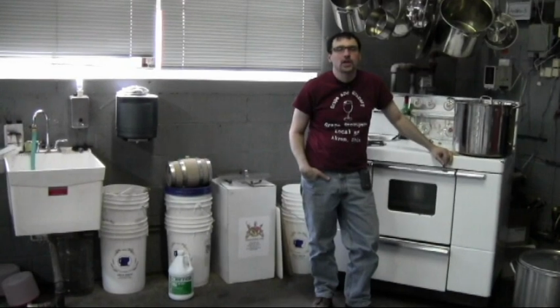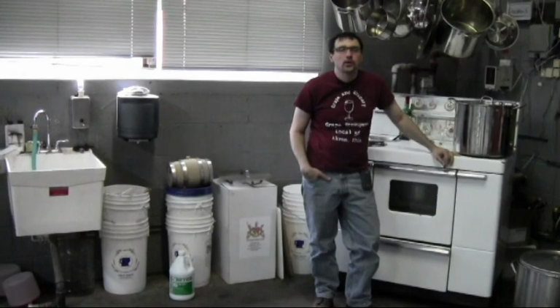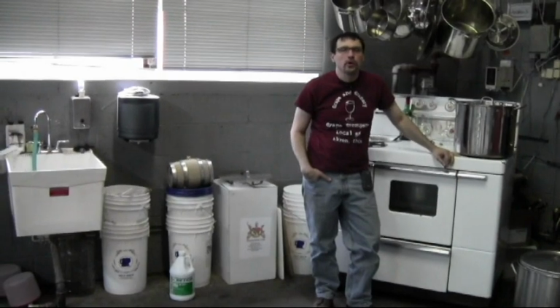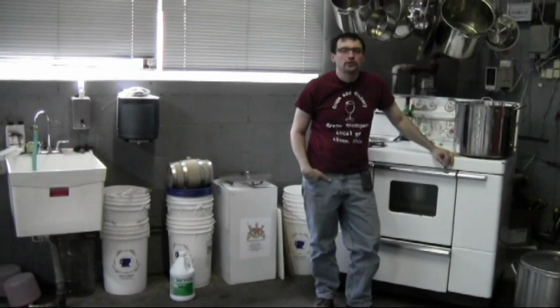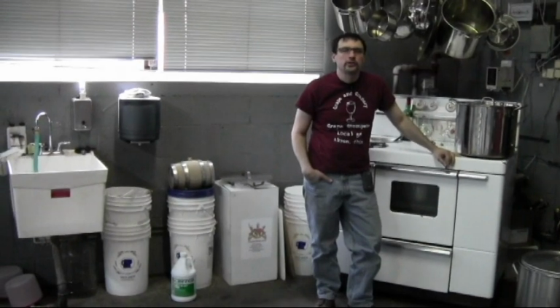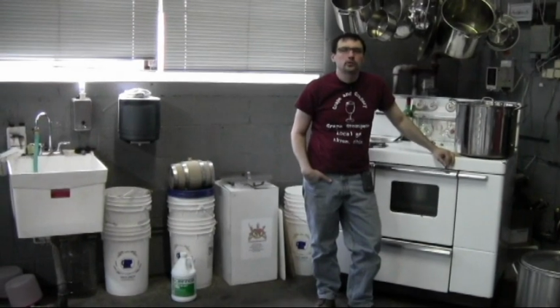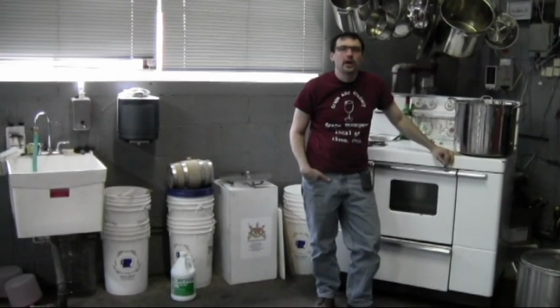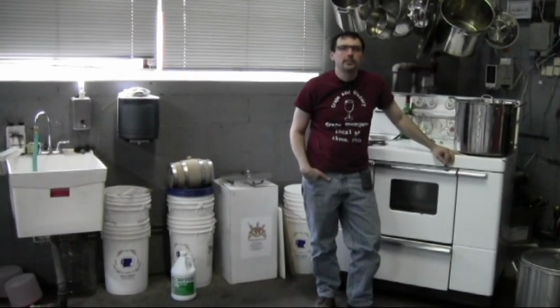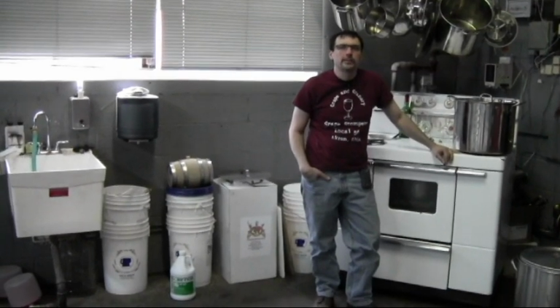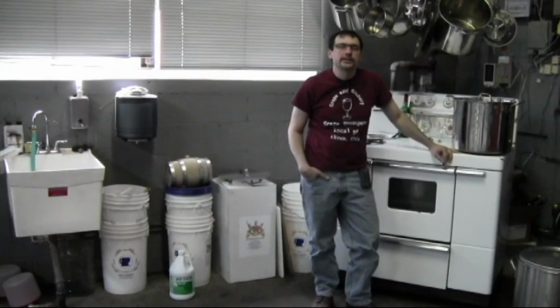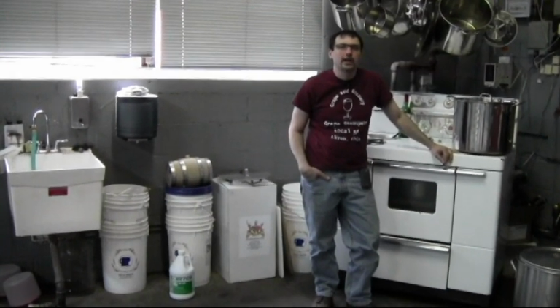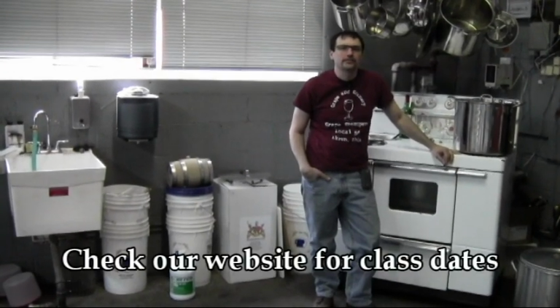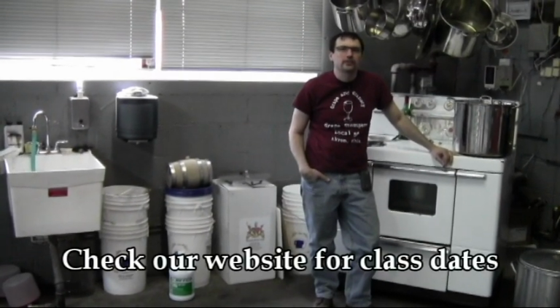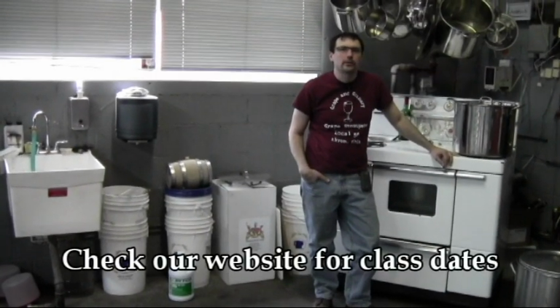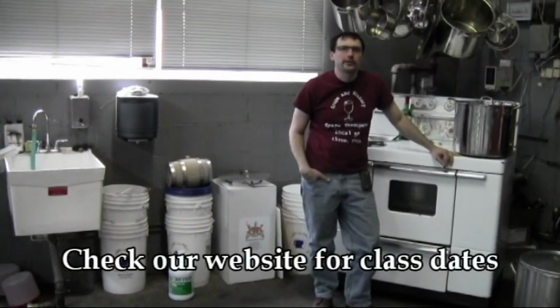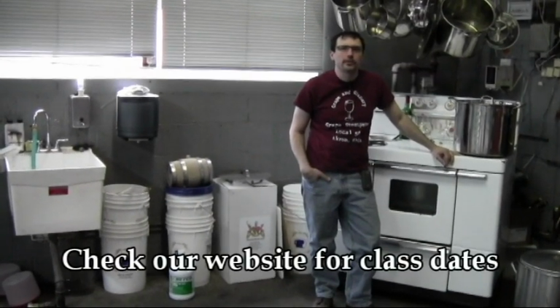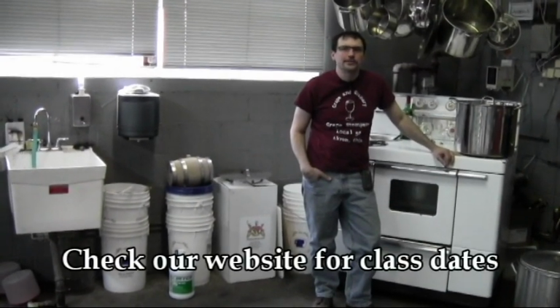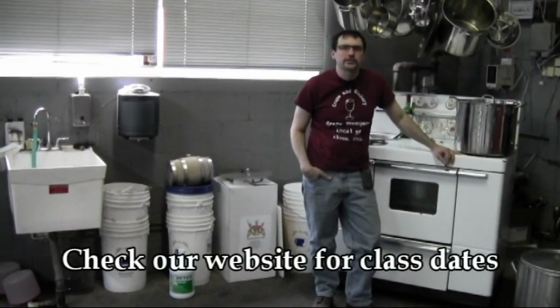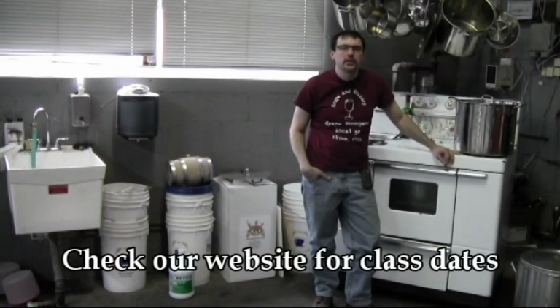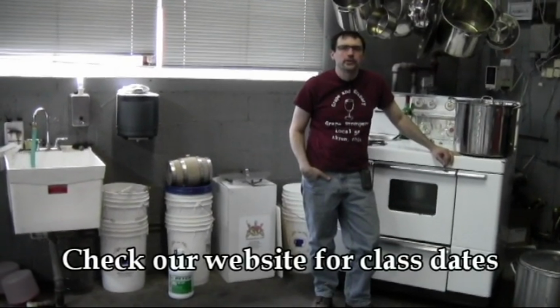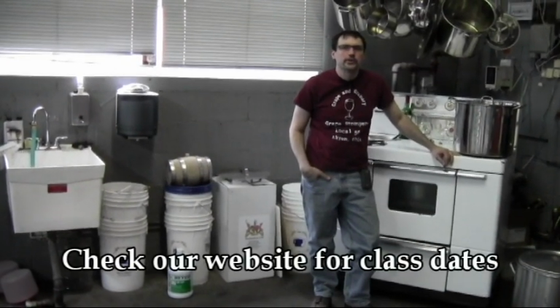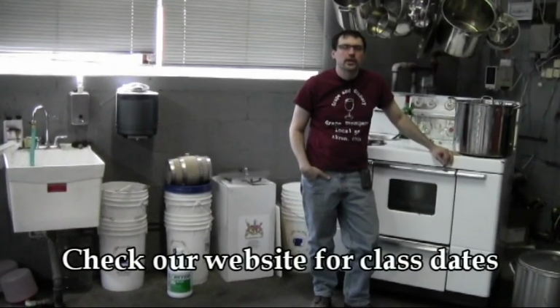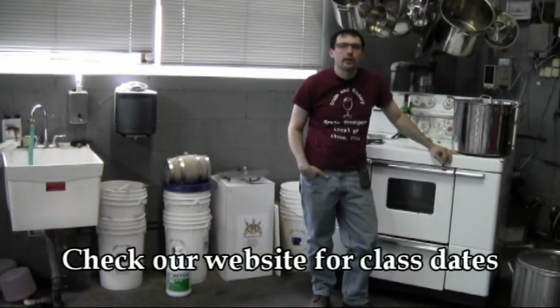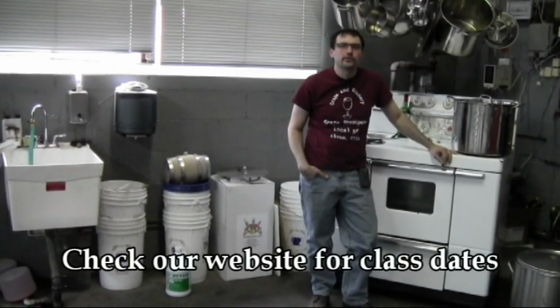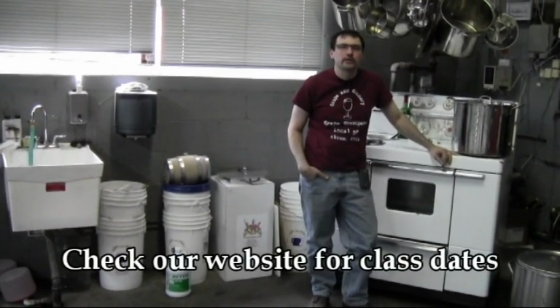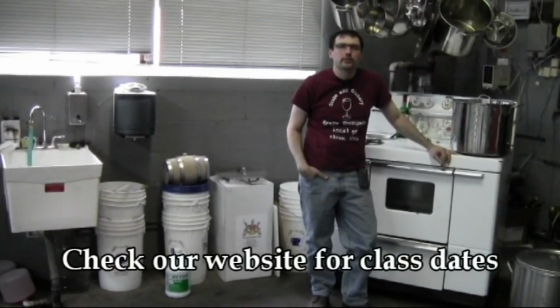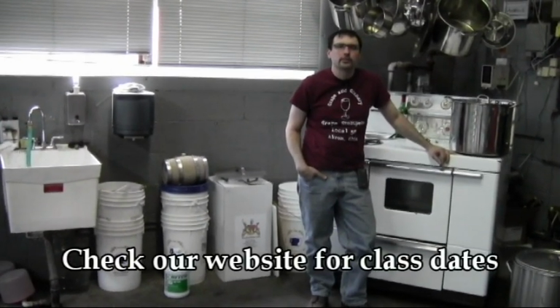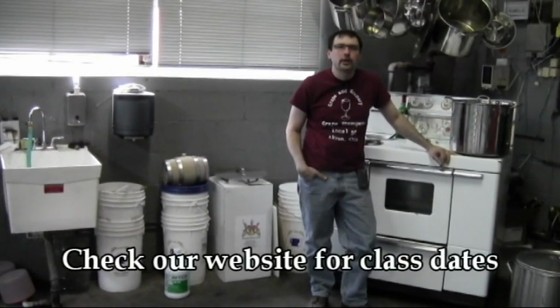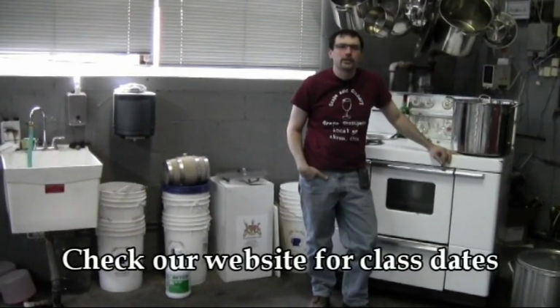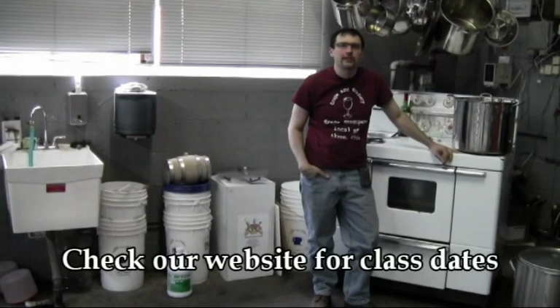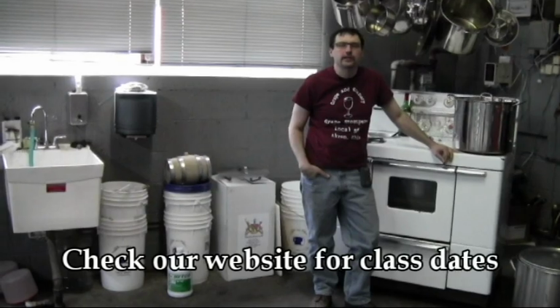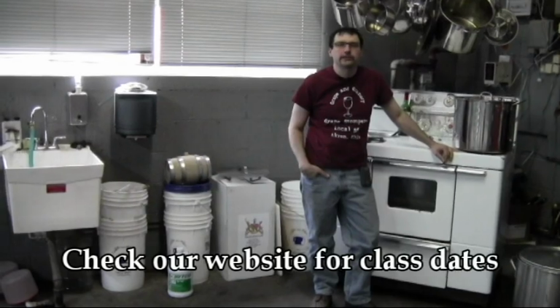We also conduct wine and beer making classes on a regular basis. You can check our website for upcoming class dates.